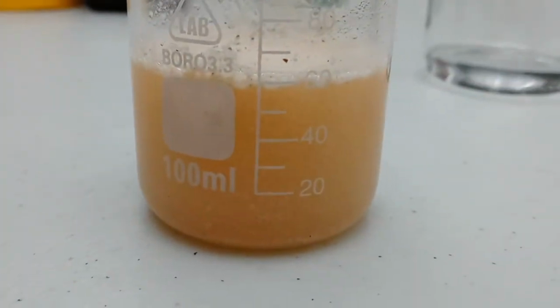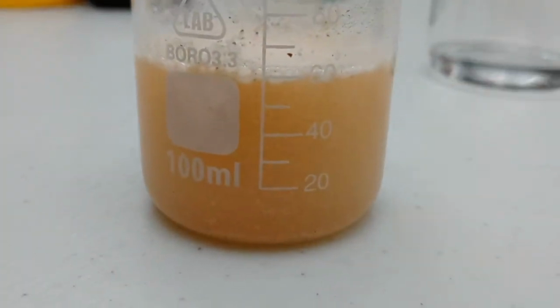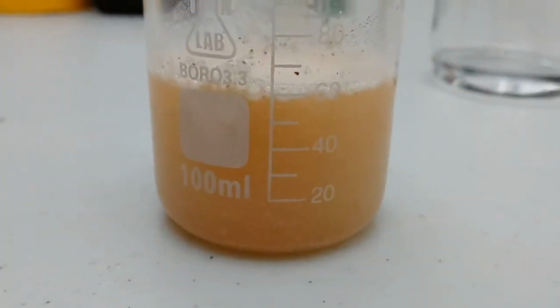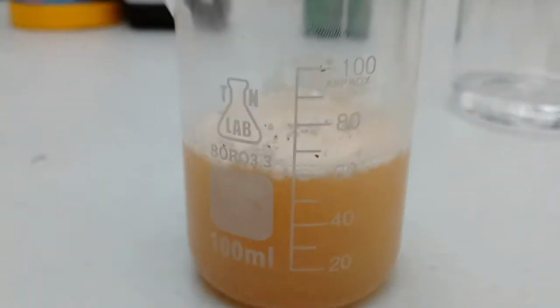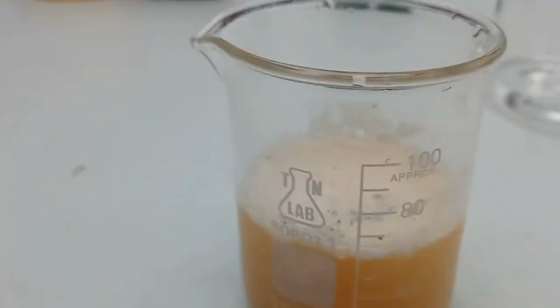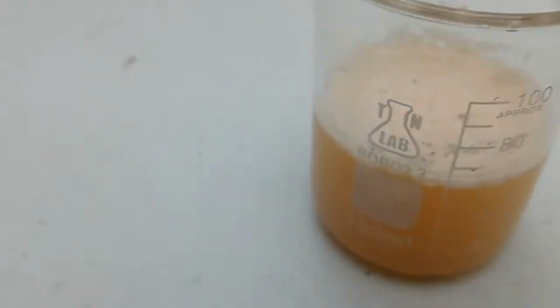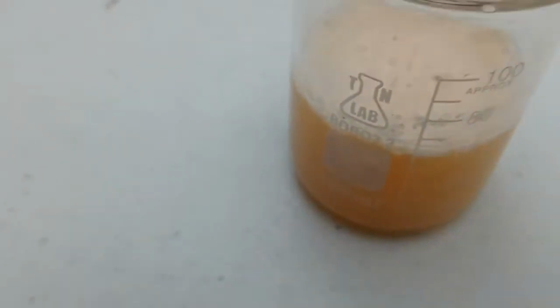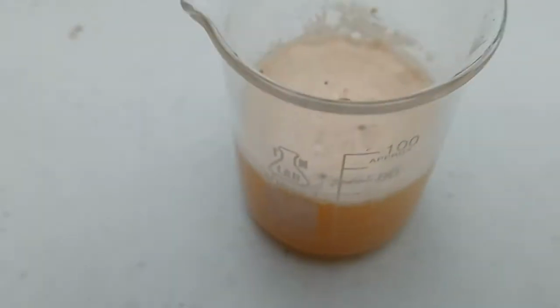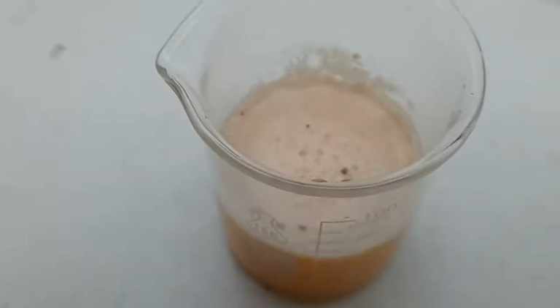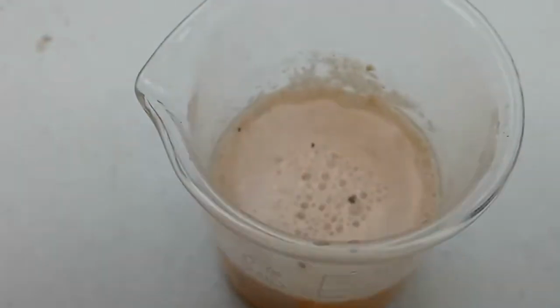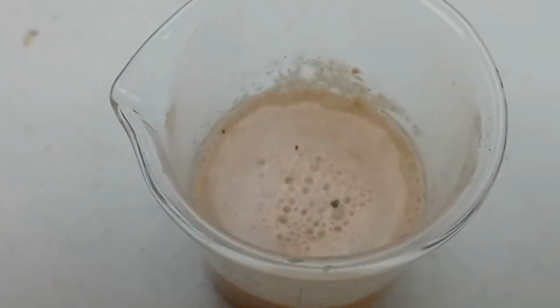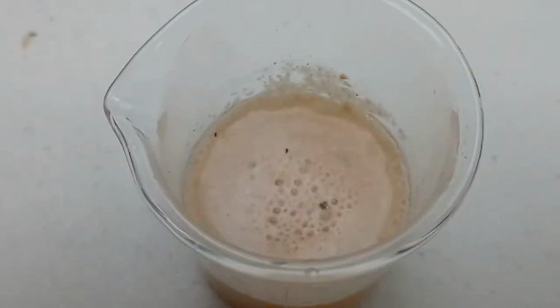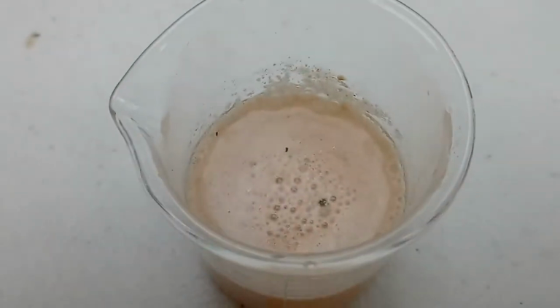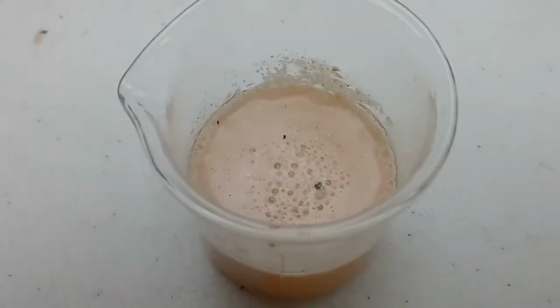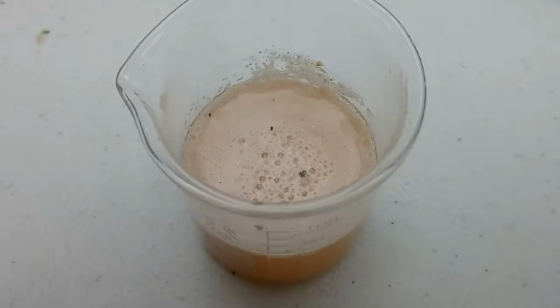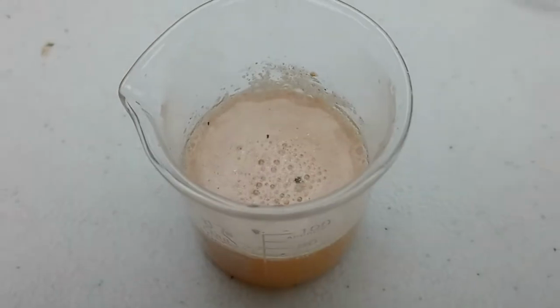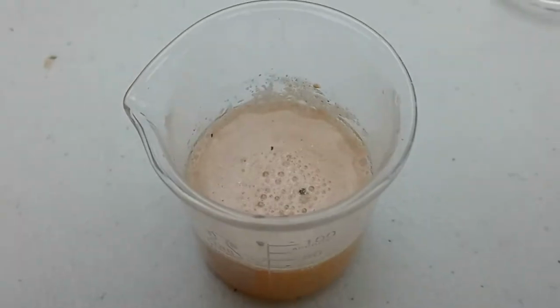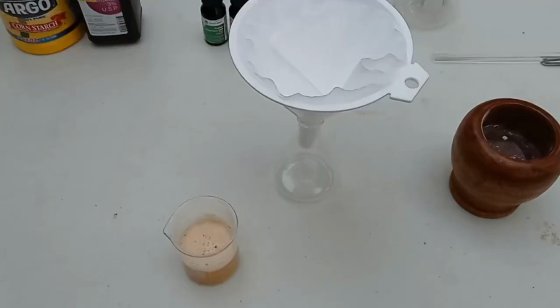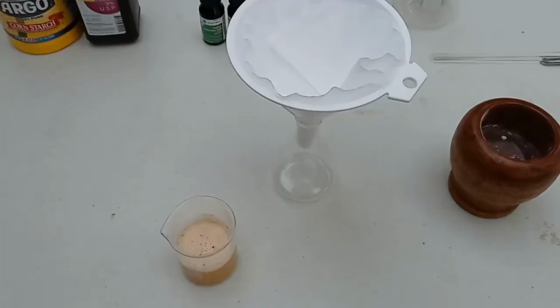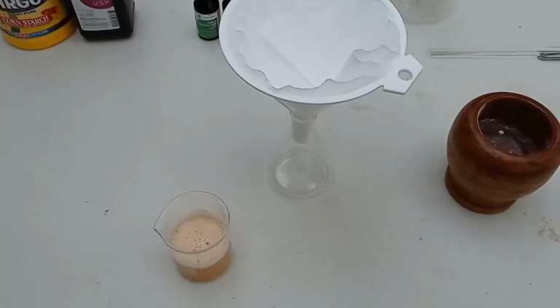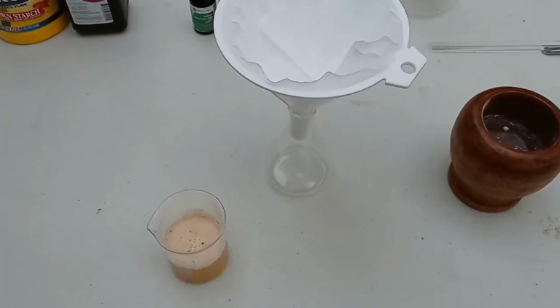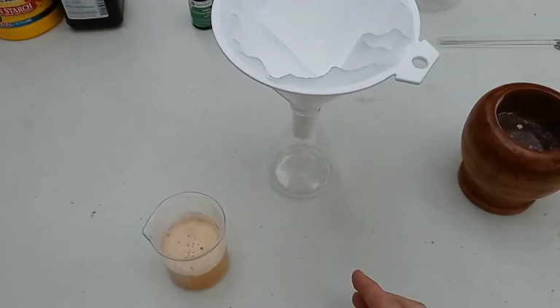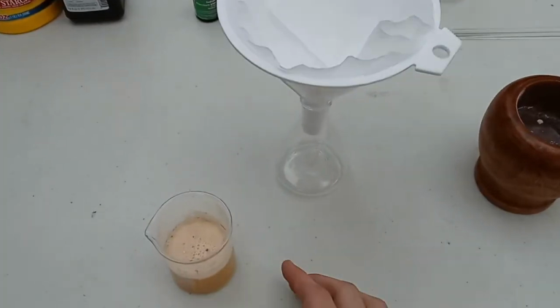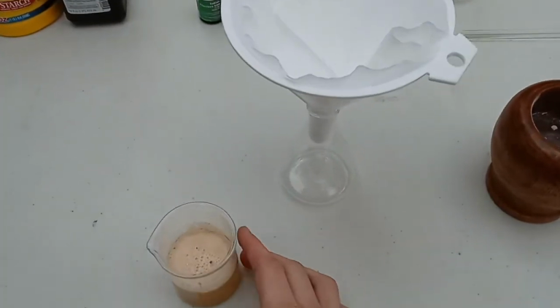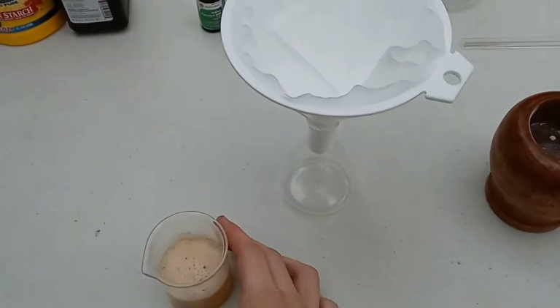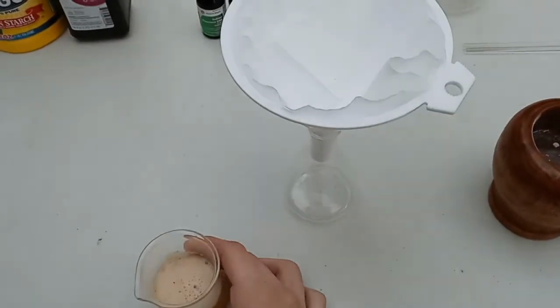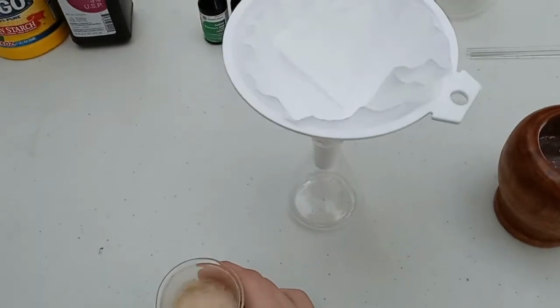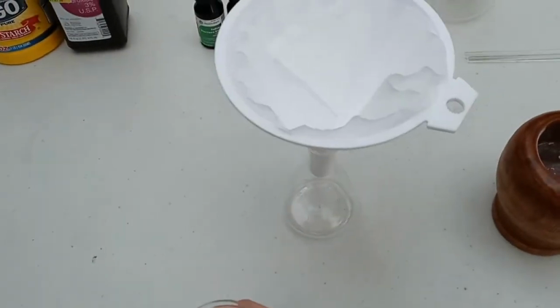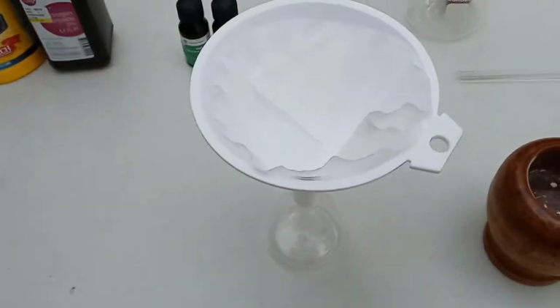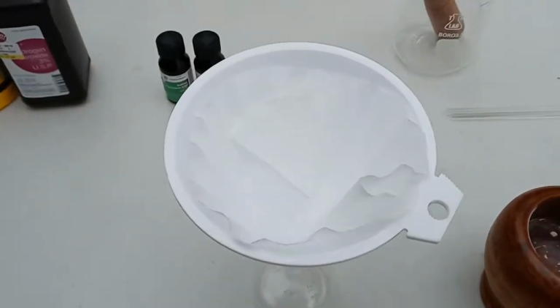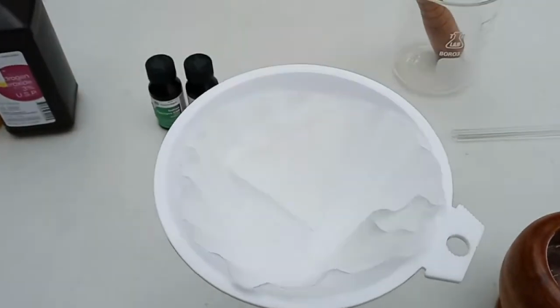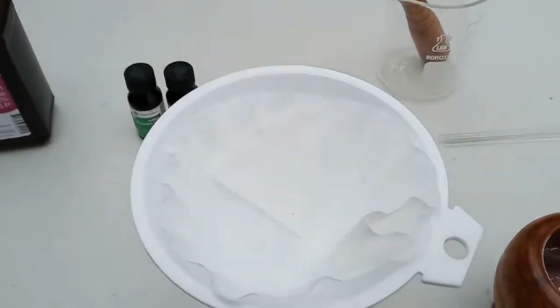Not all of it will dissolve. Next, I filter it to get rid of the junk and filler found within the vitamin C tablet.